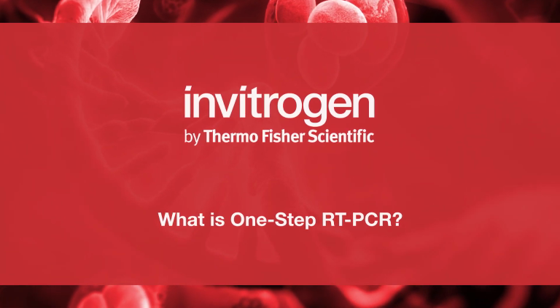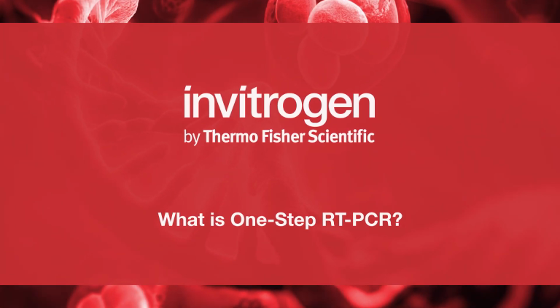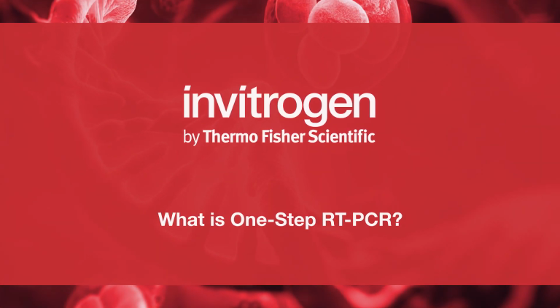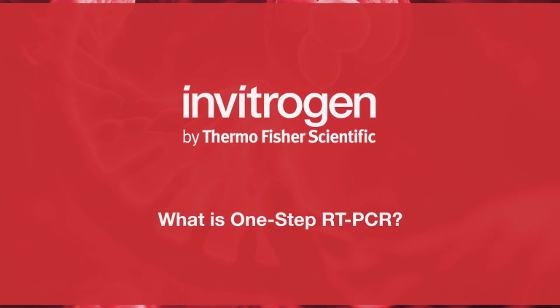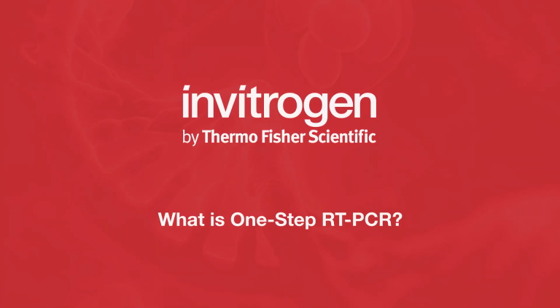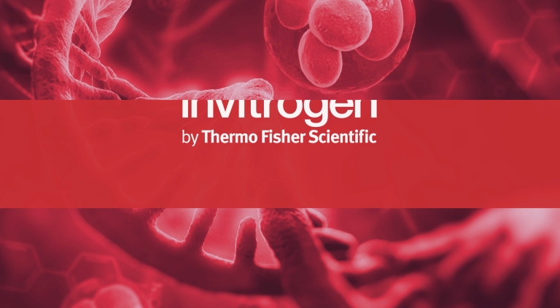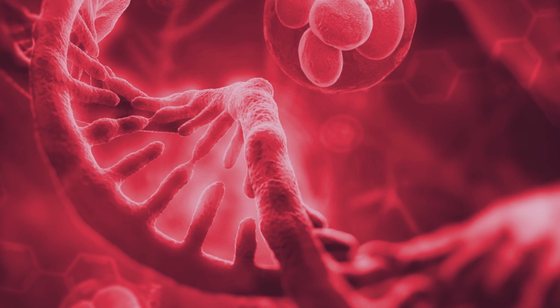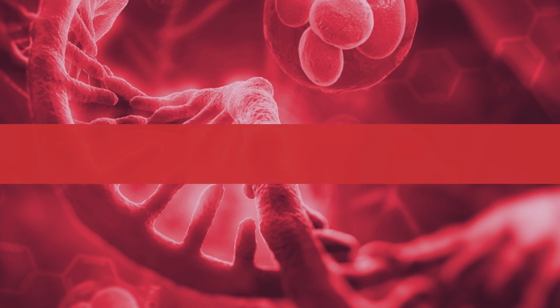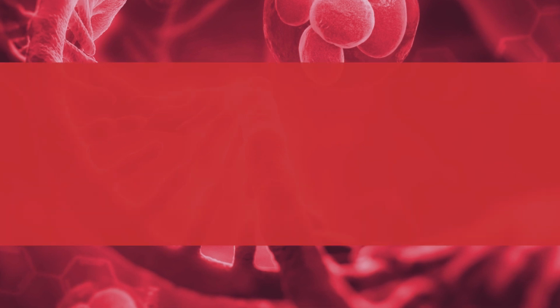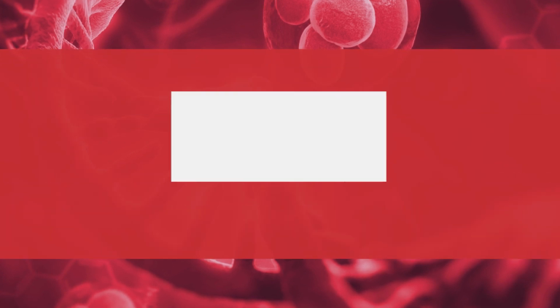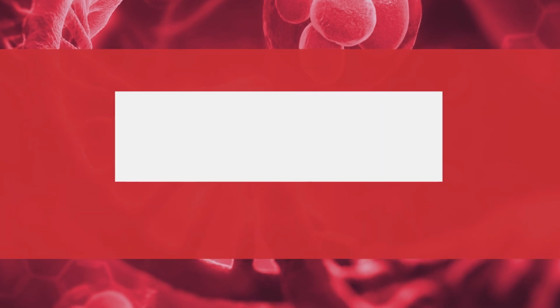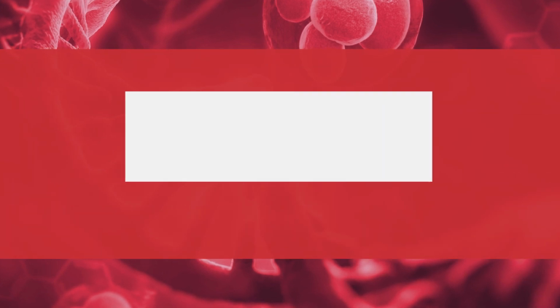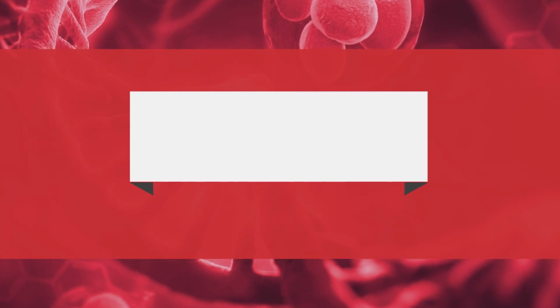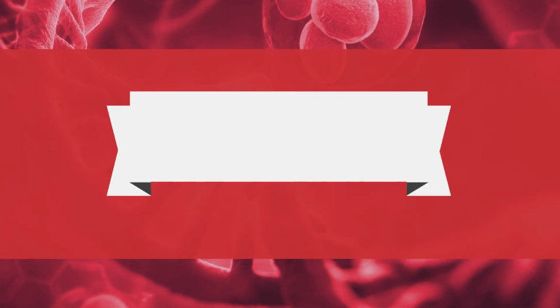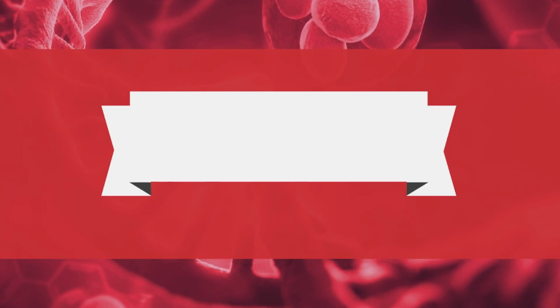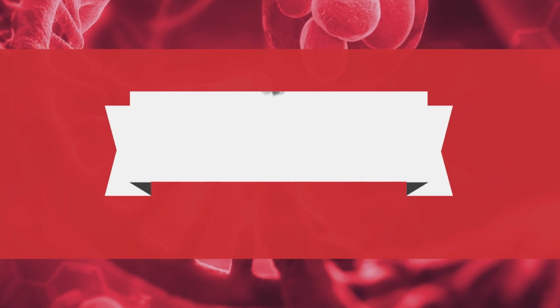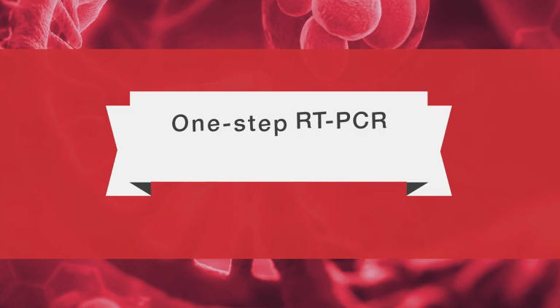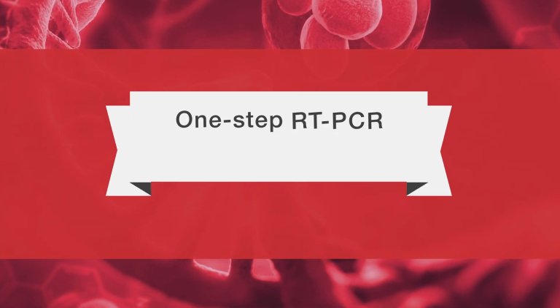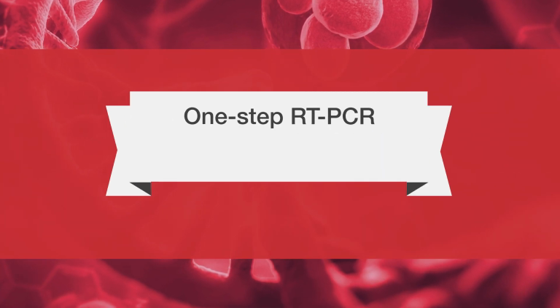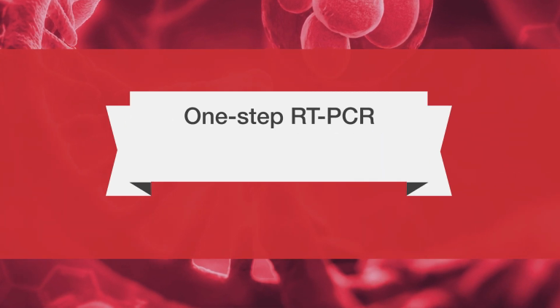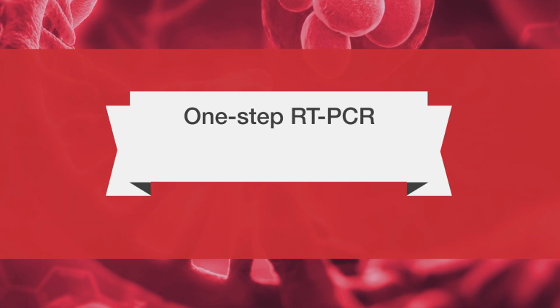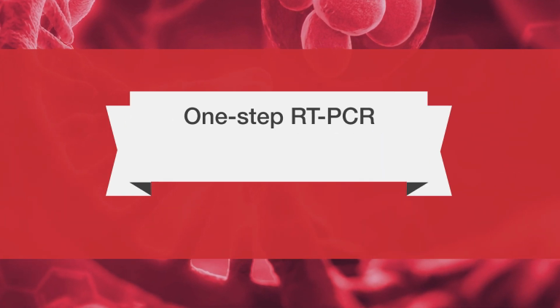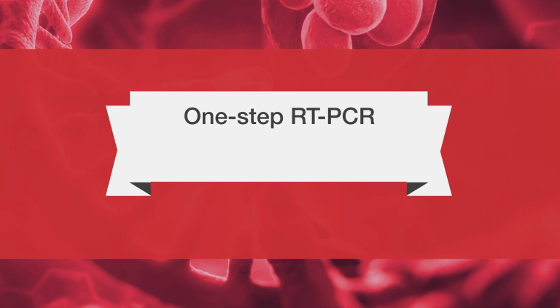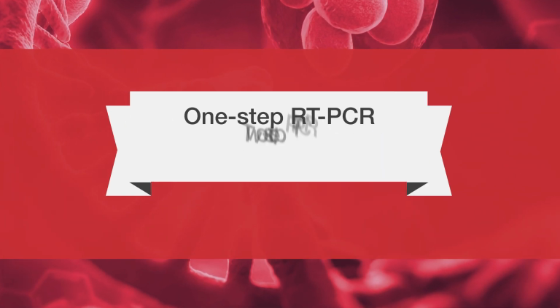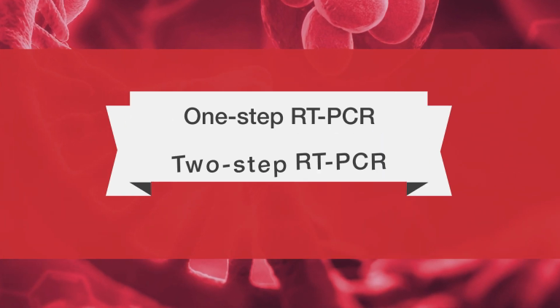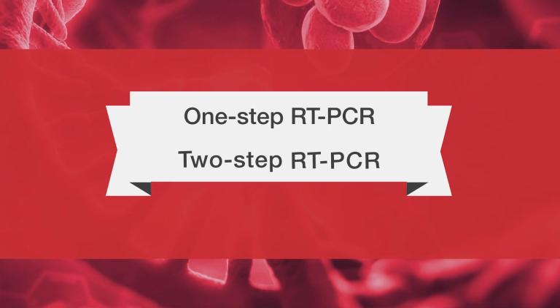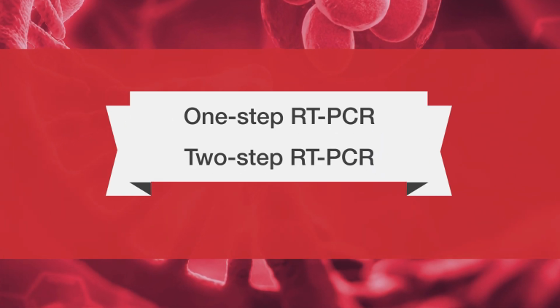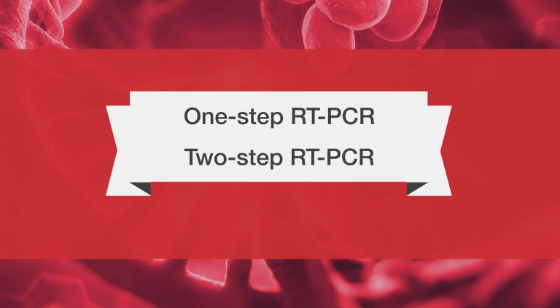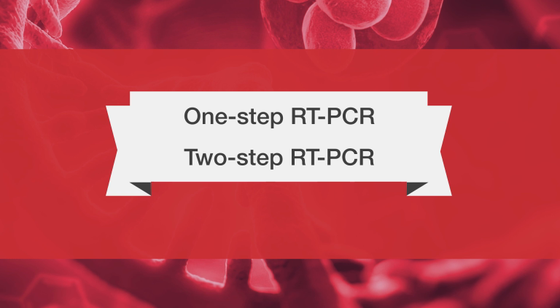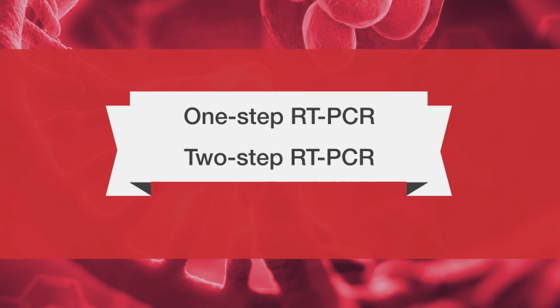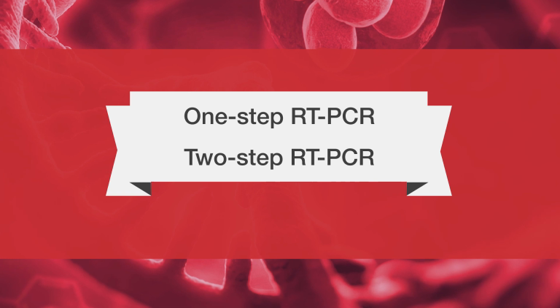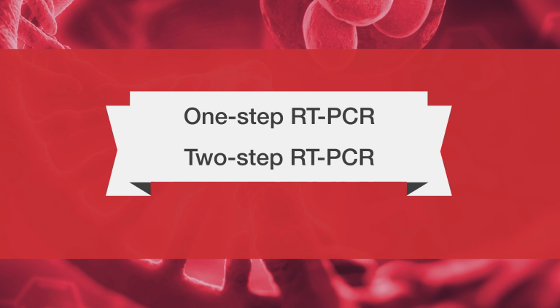There are two primary approaches to reverse transcription for PCR: the one-step approach and the two-step approach.